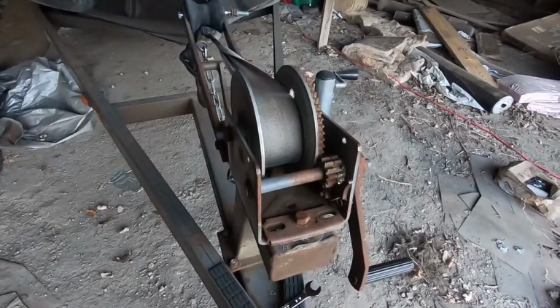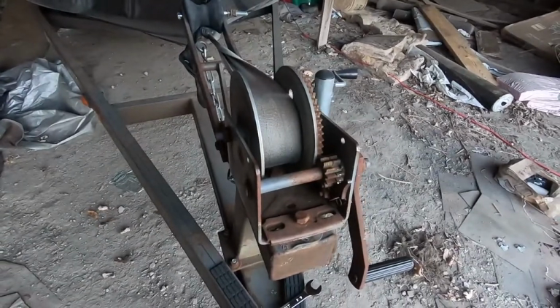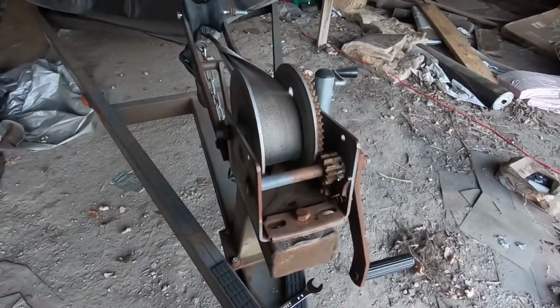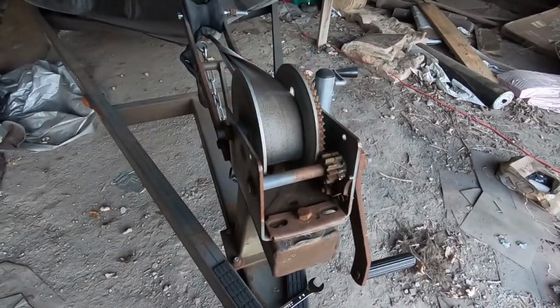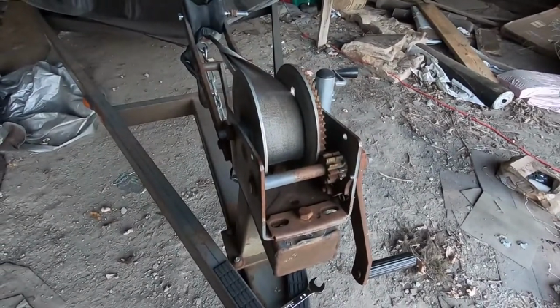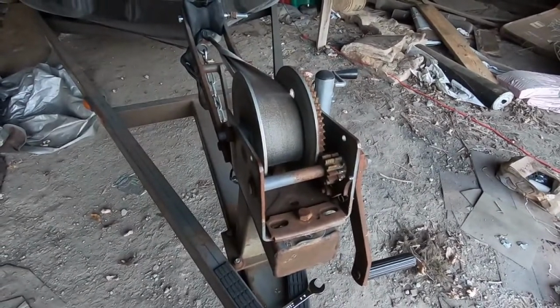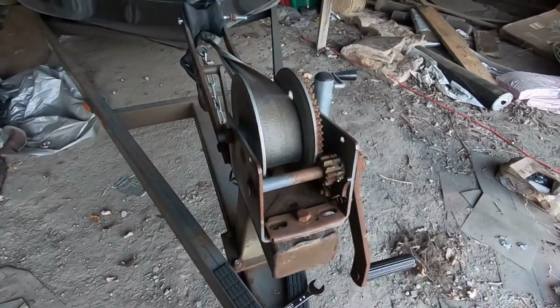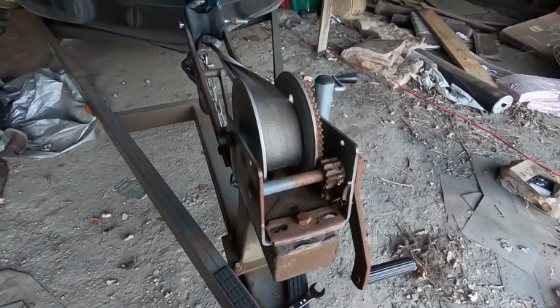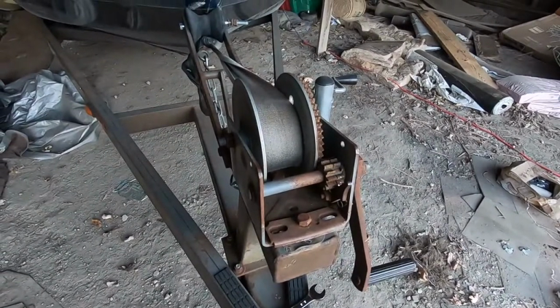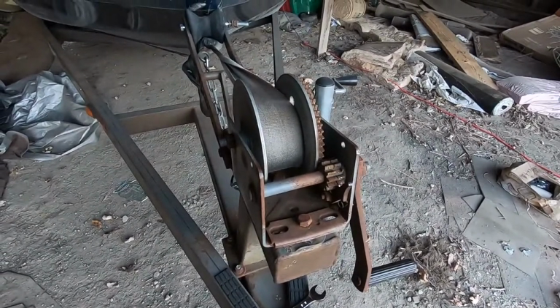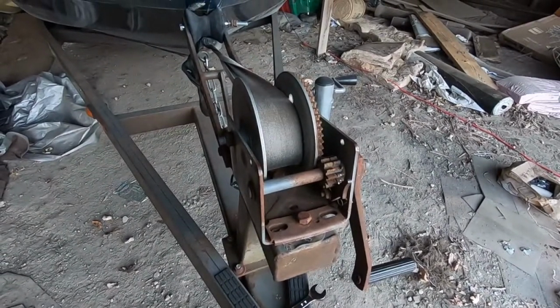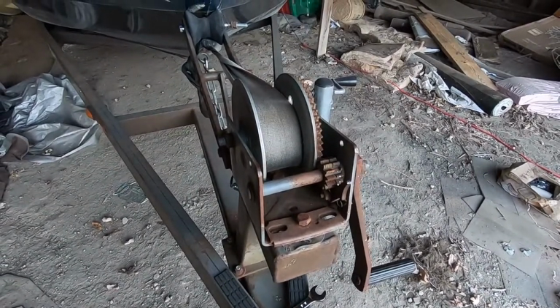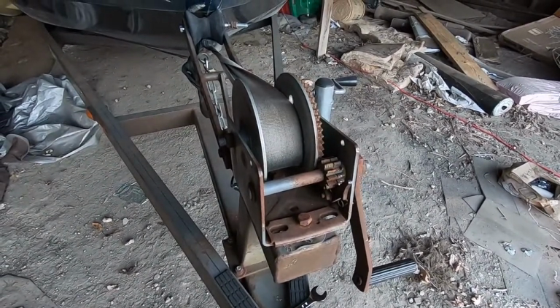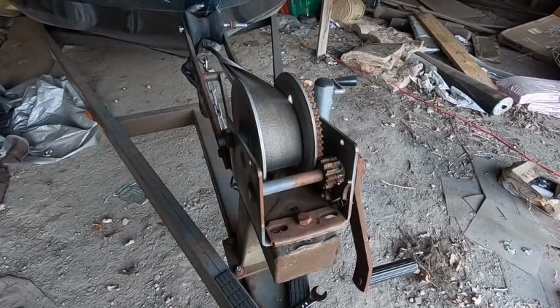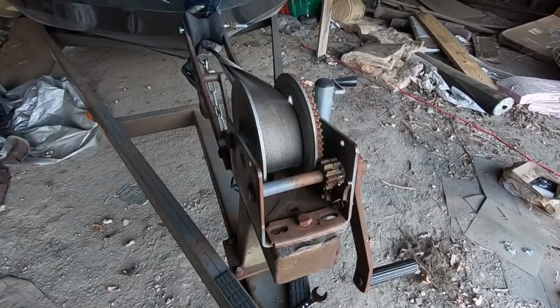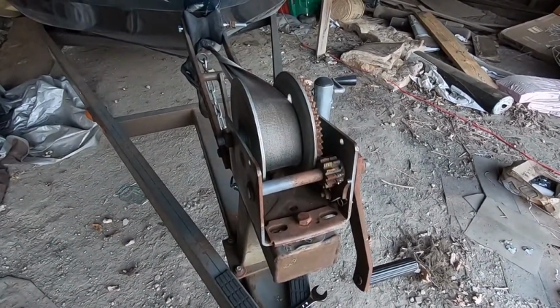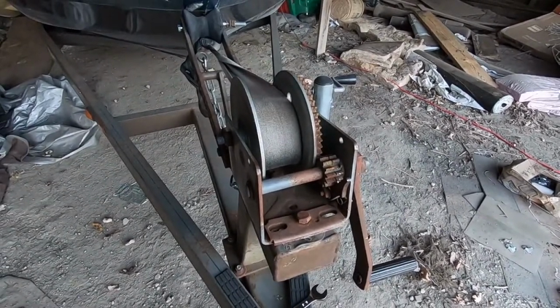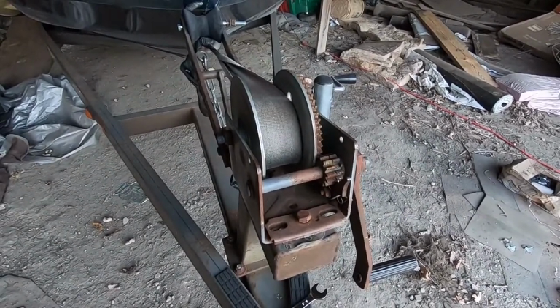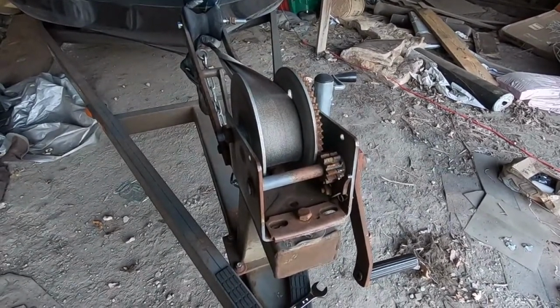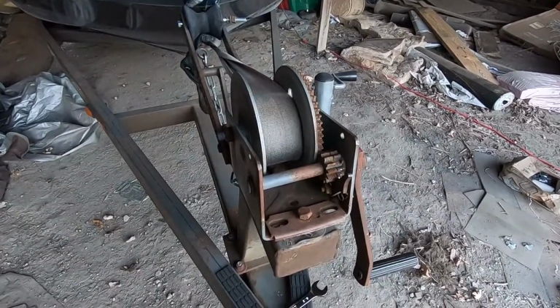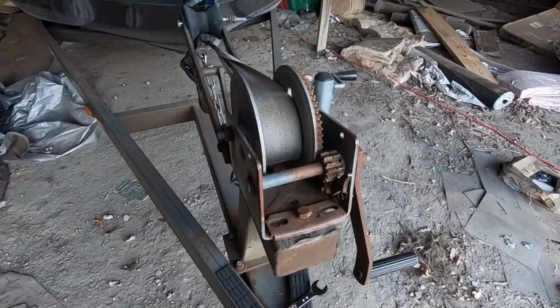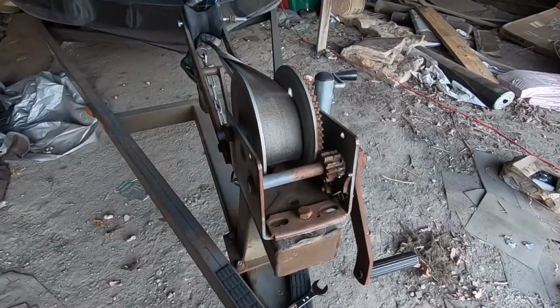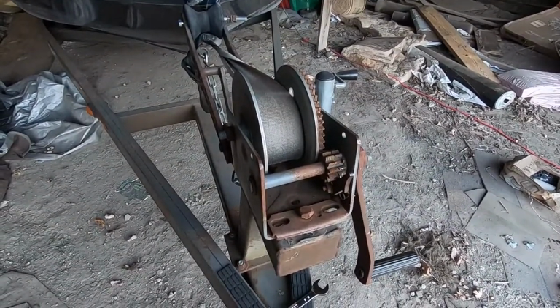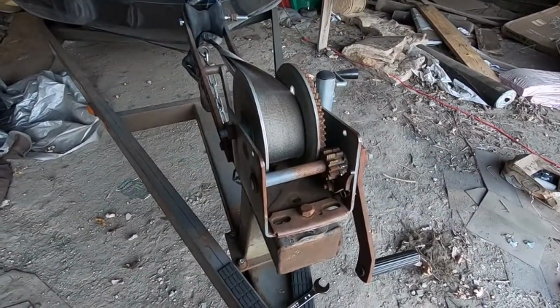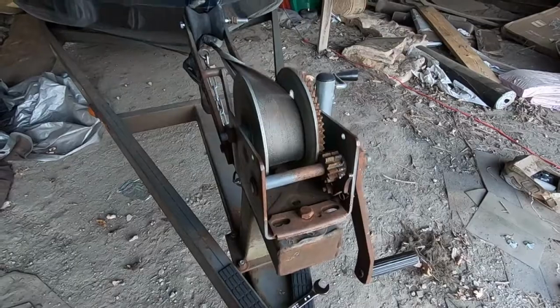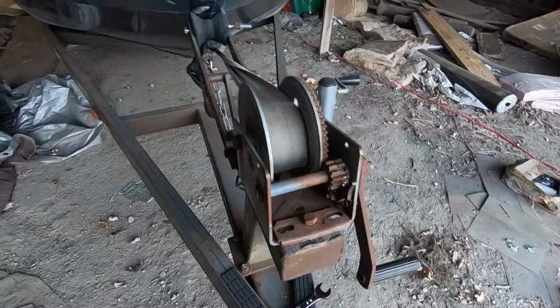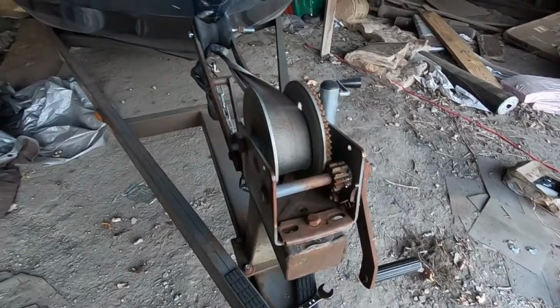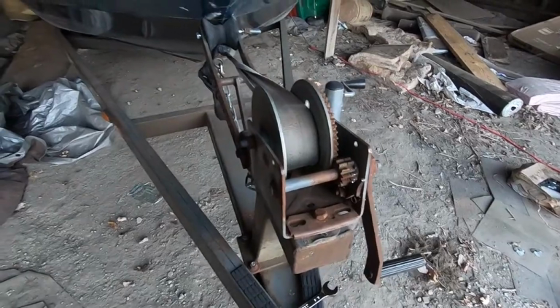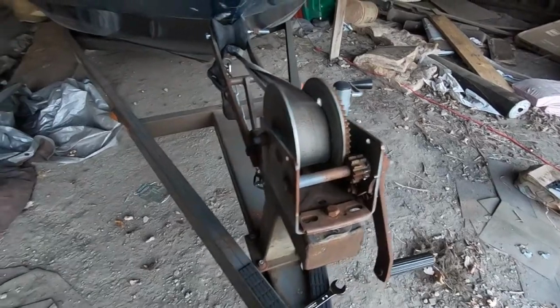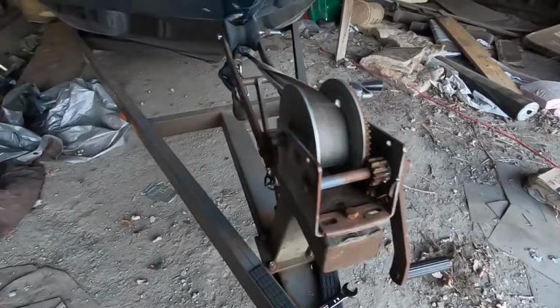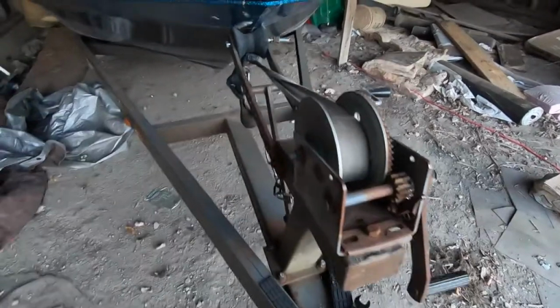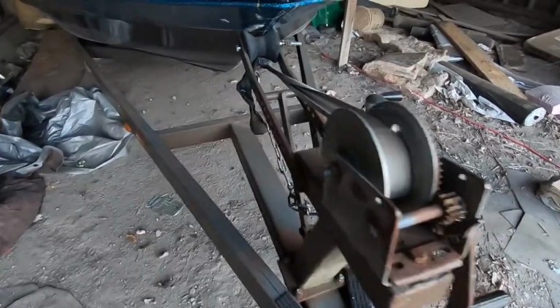Hey guys, welcome back to the channel. Today we're going to be replacing this winch on my boat trailer.